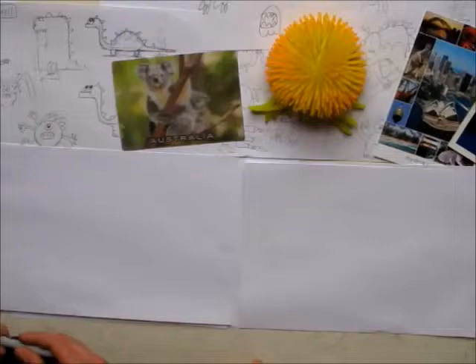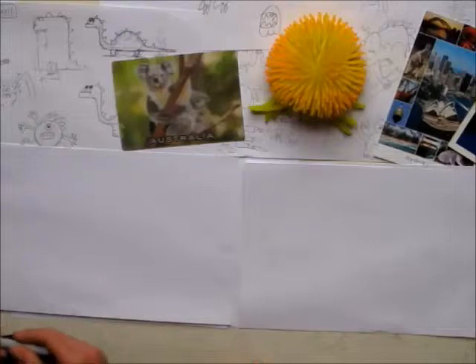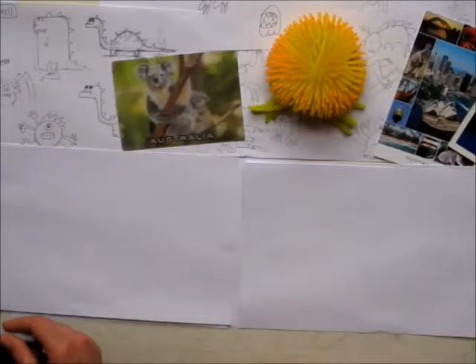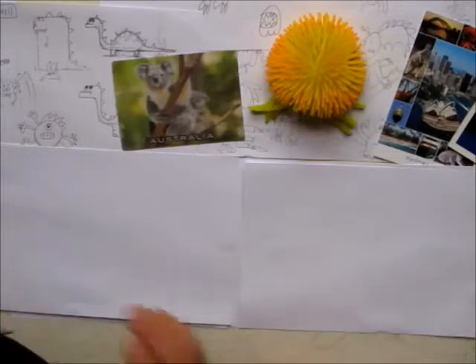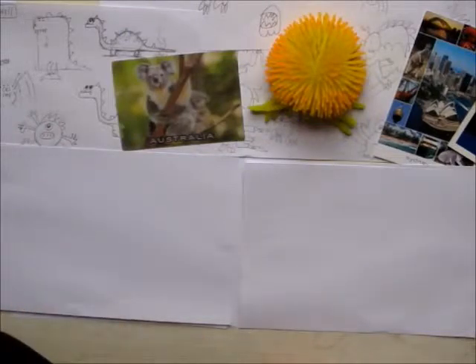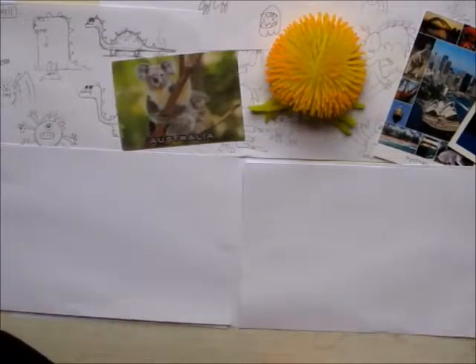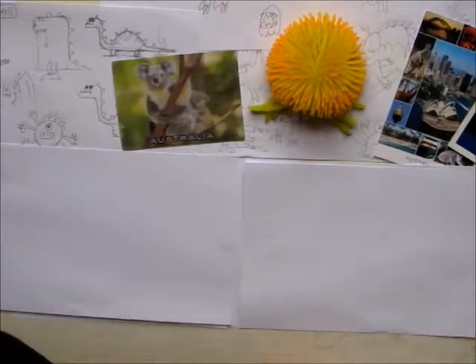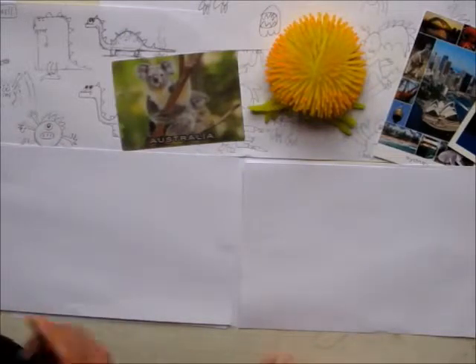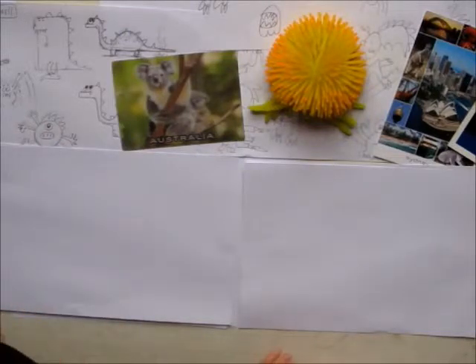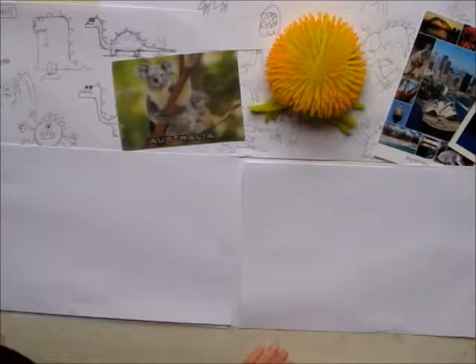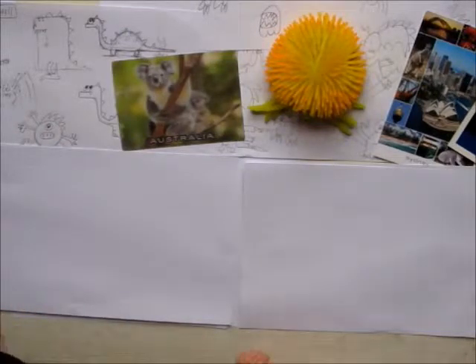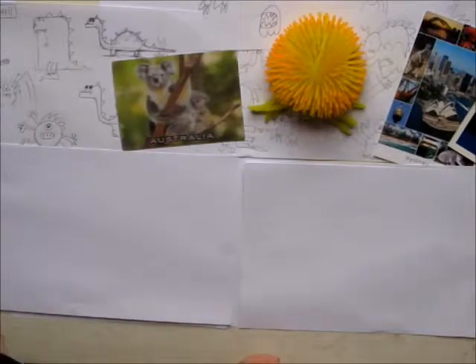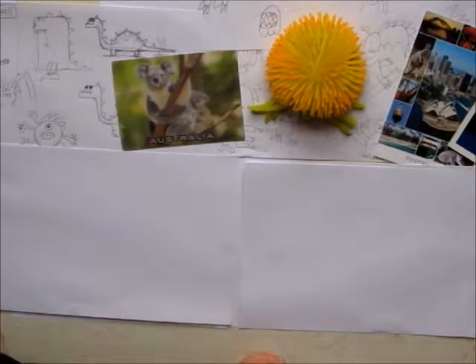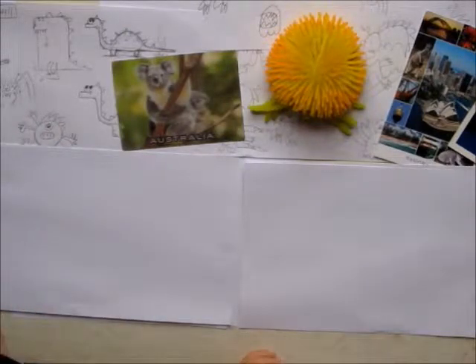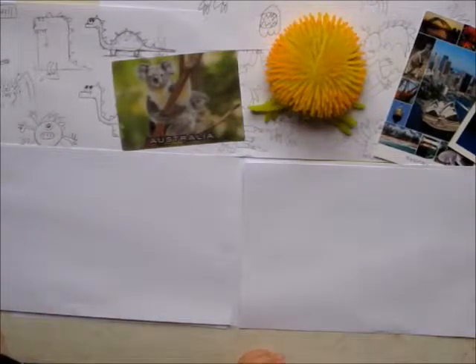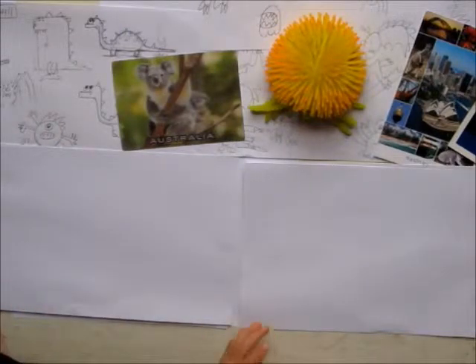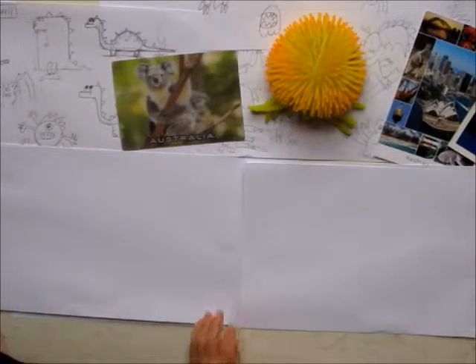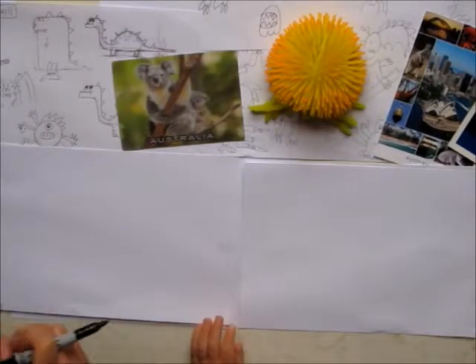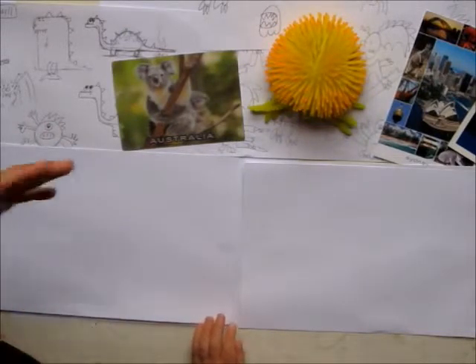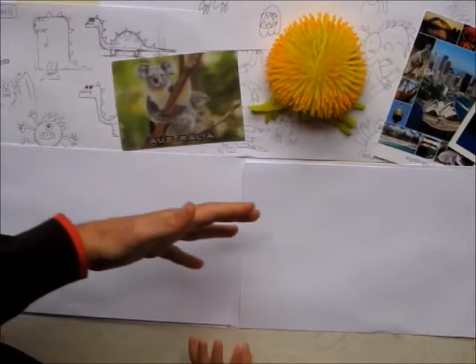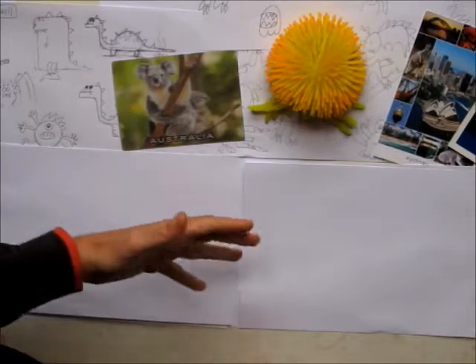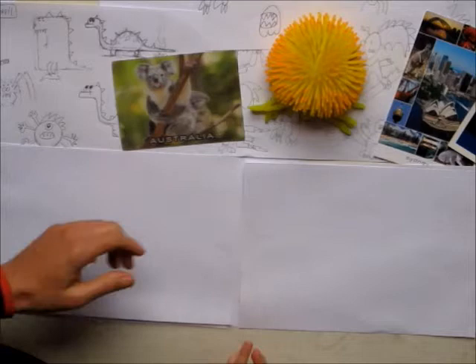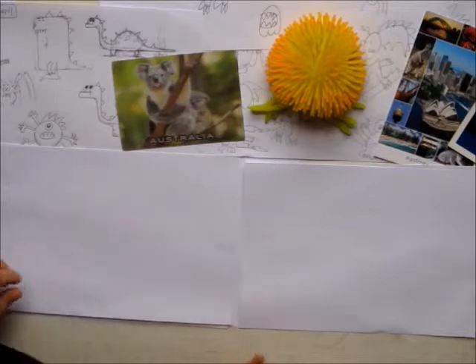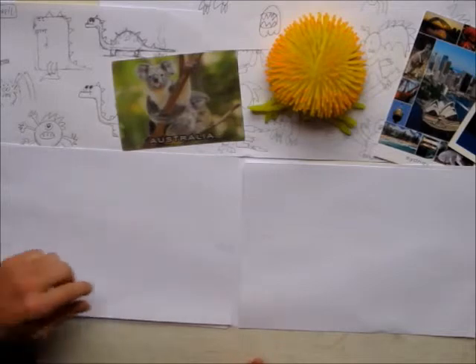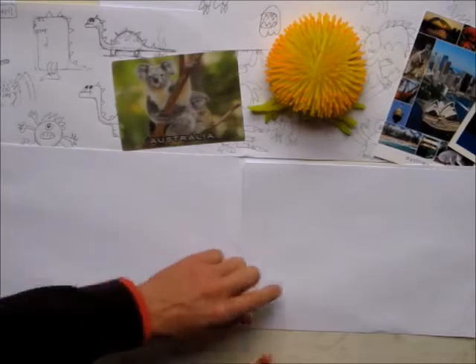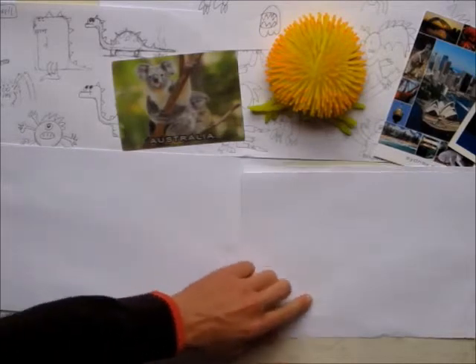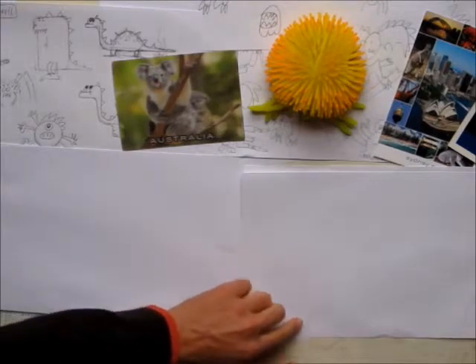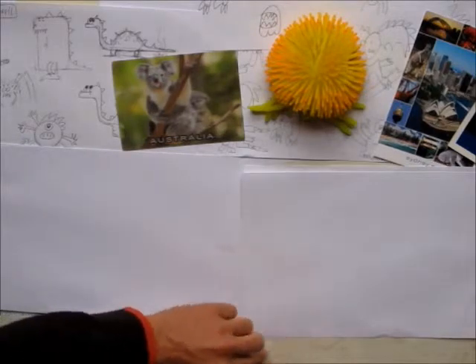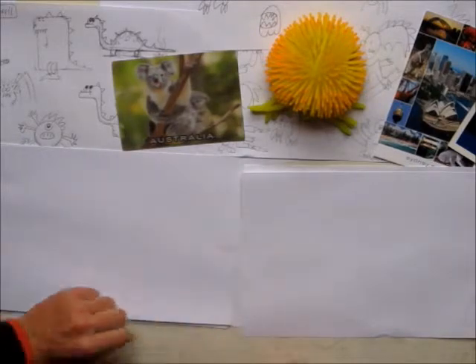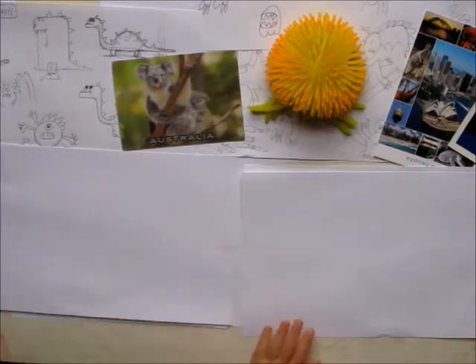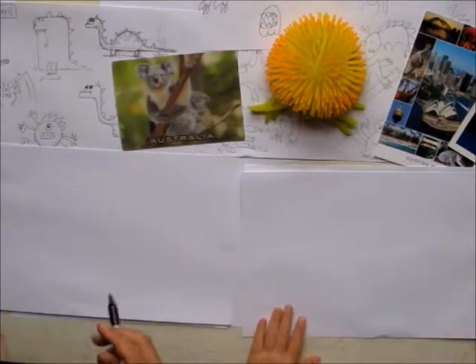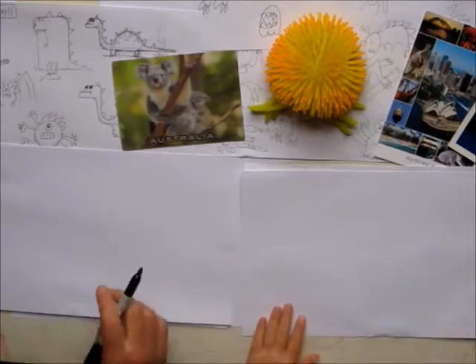Hi. Hi there. Today we are going to be drawing three giant worms. Three giant worms.